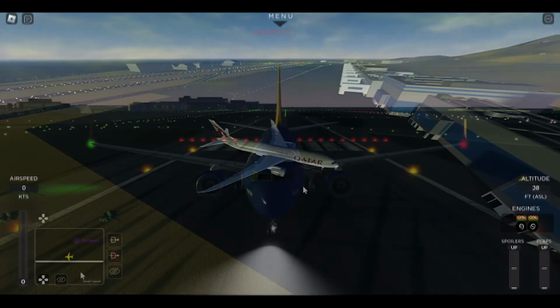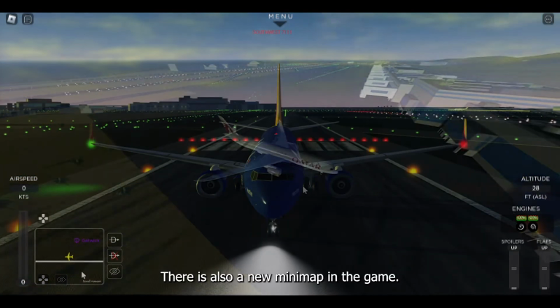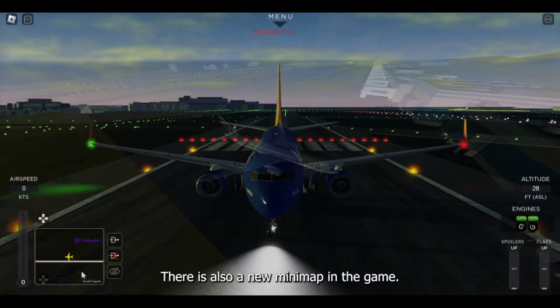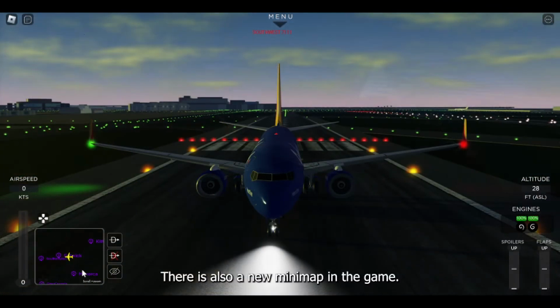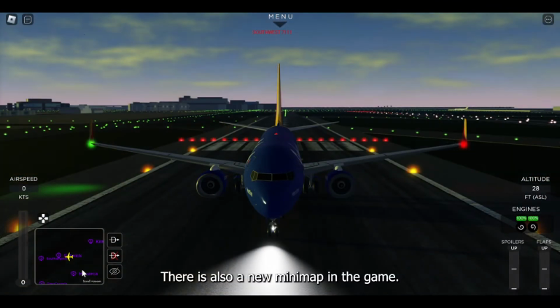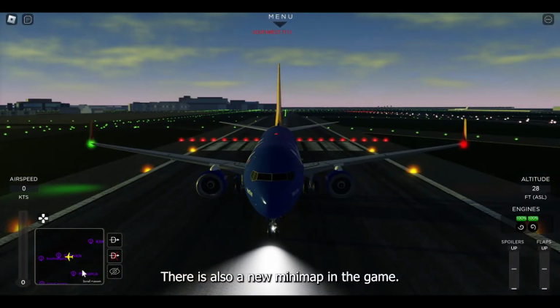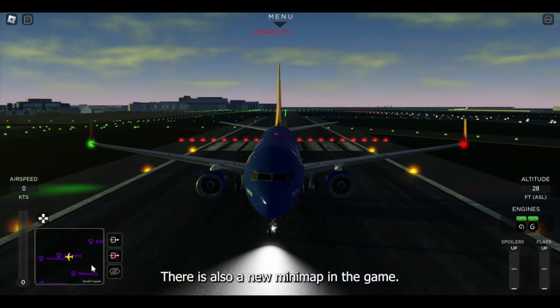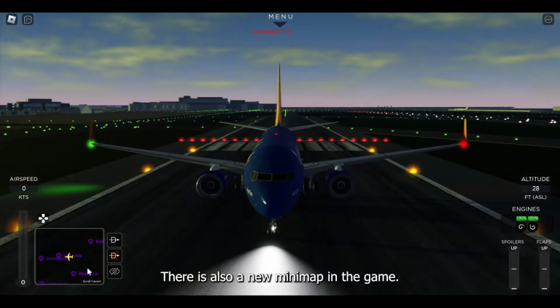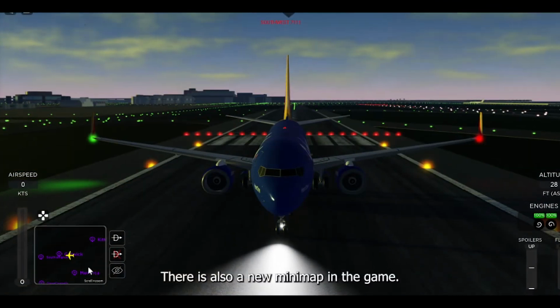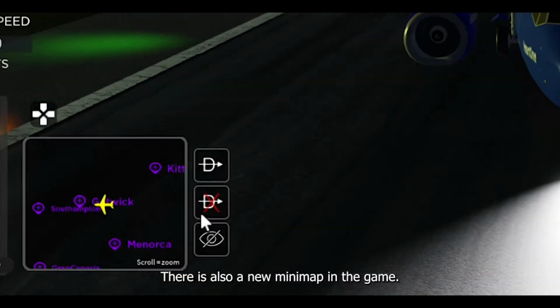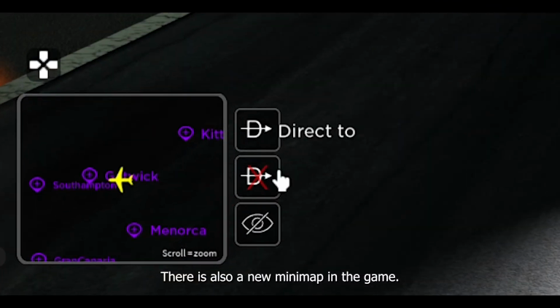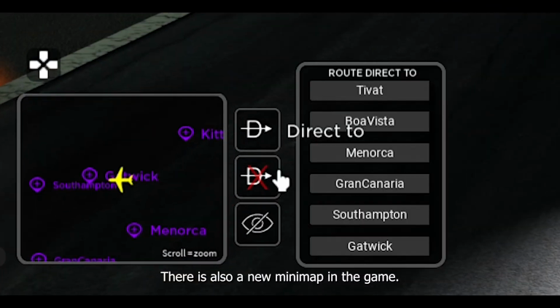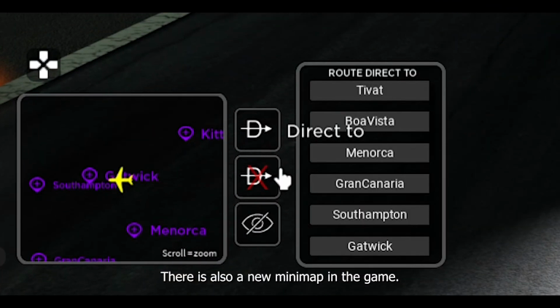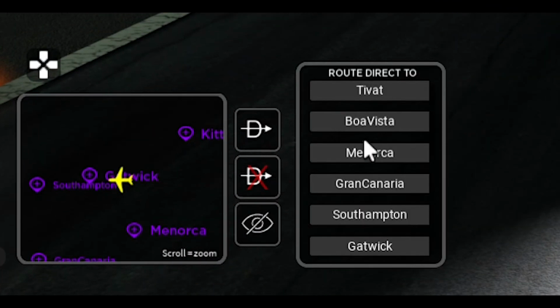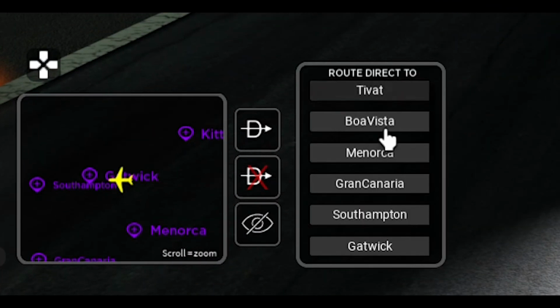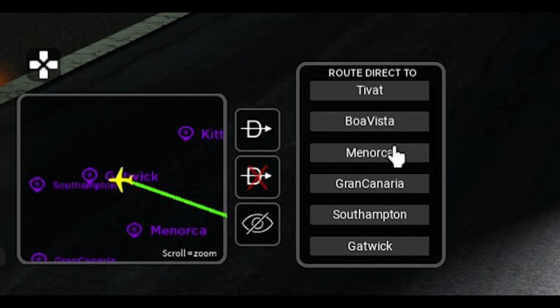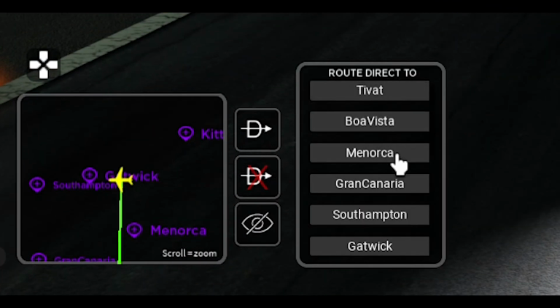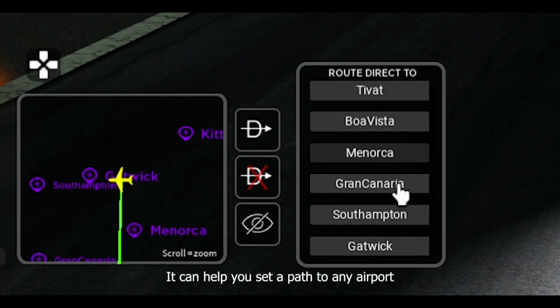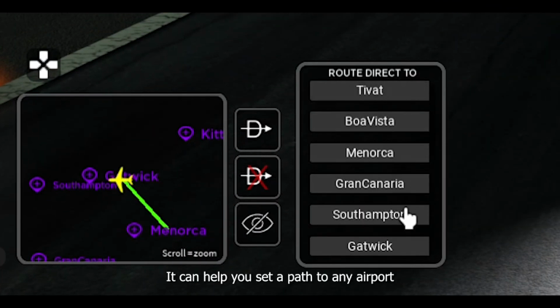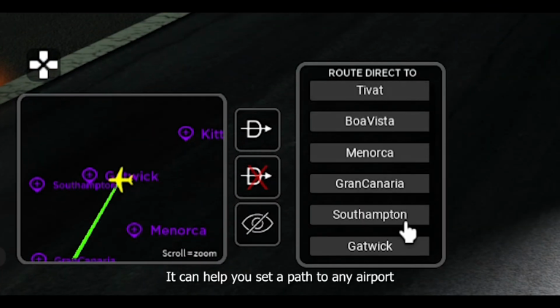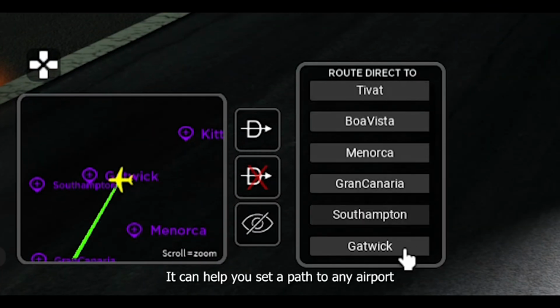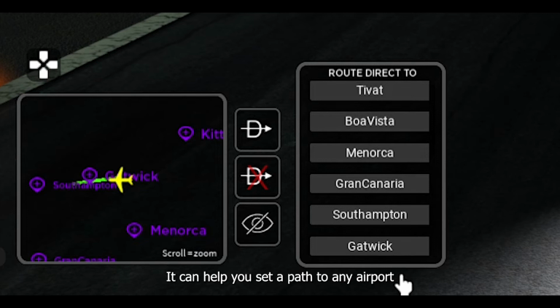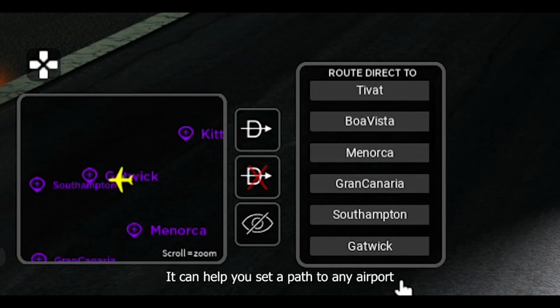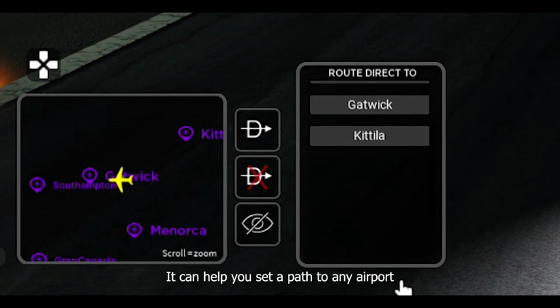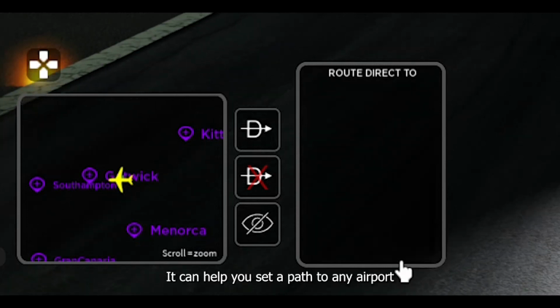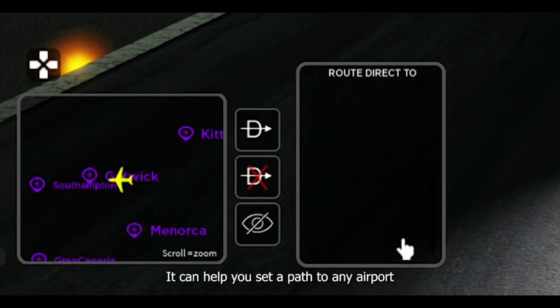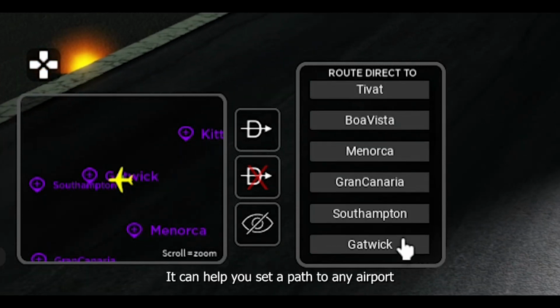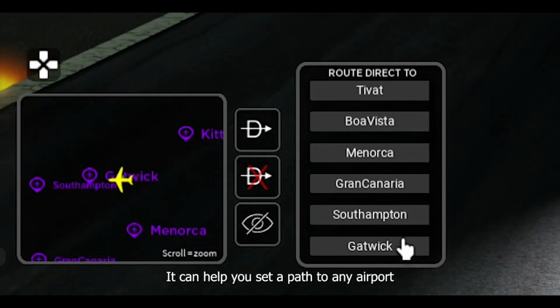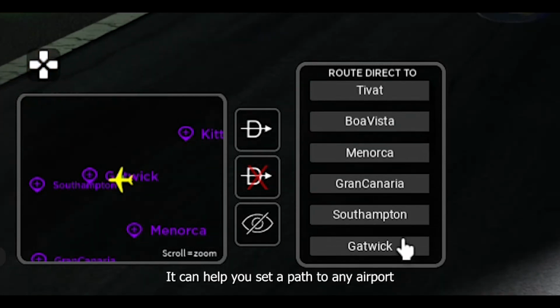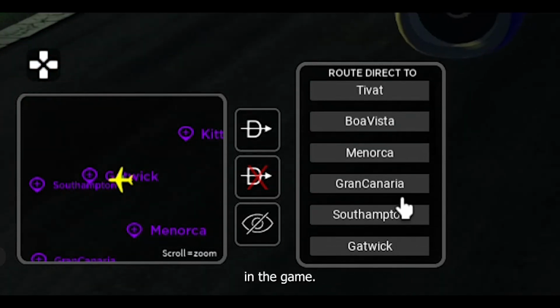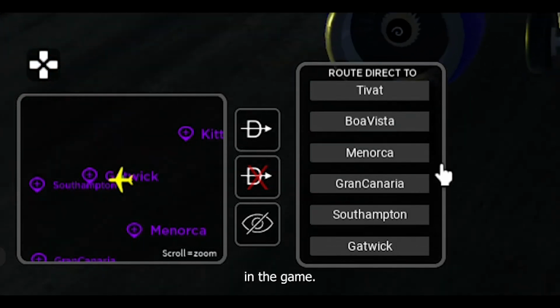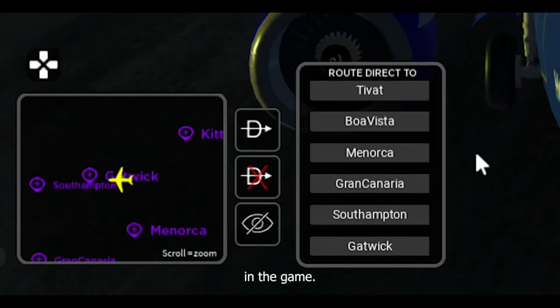There is also a new mini-map in the game. It can help you set a path to any airport in the game.